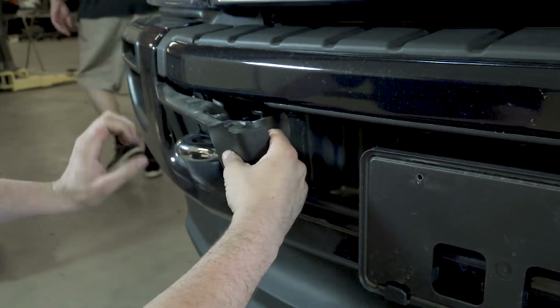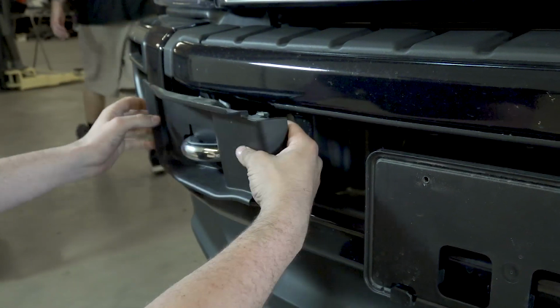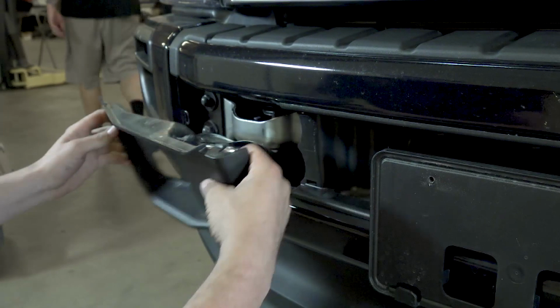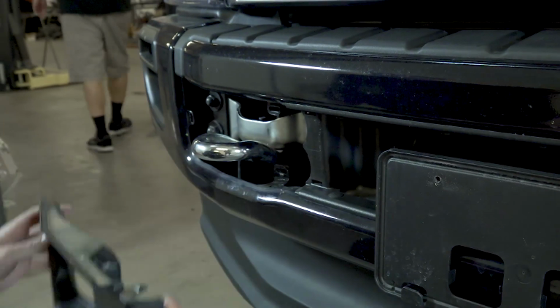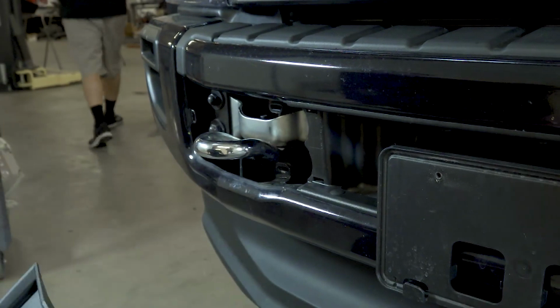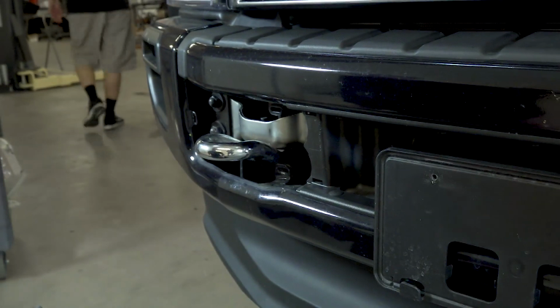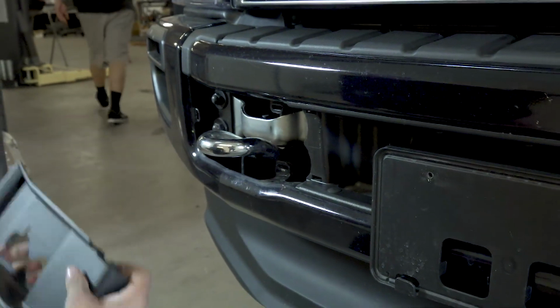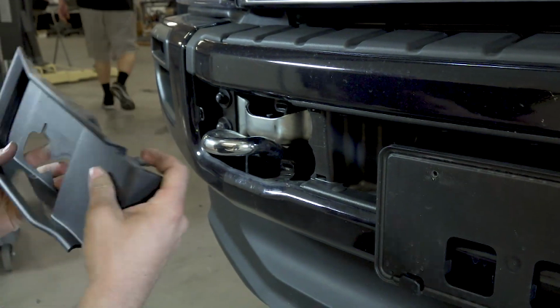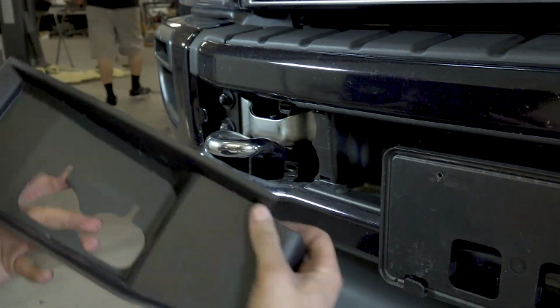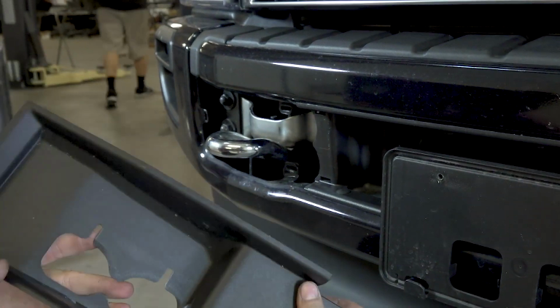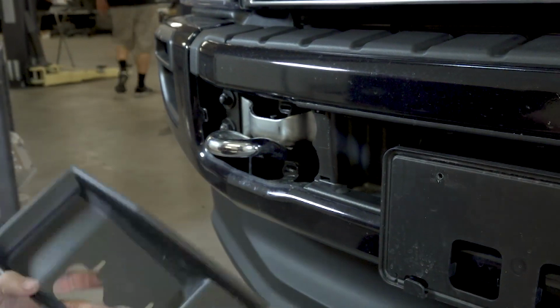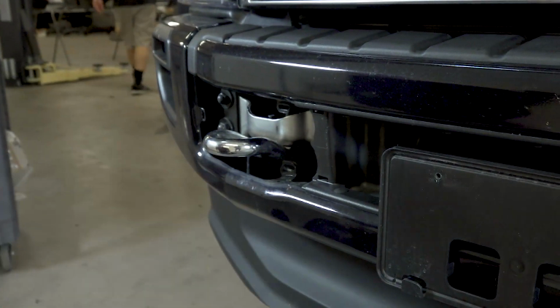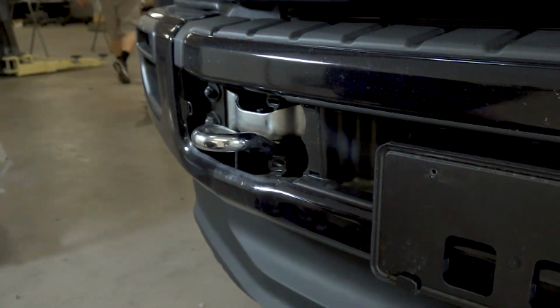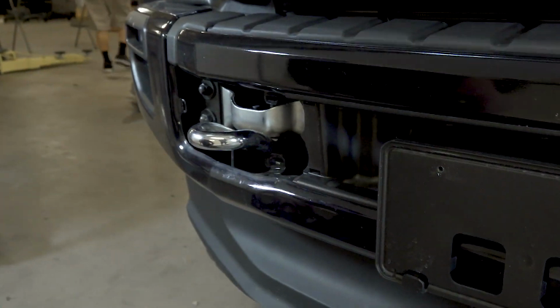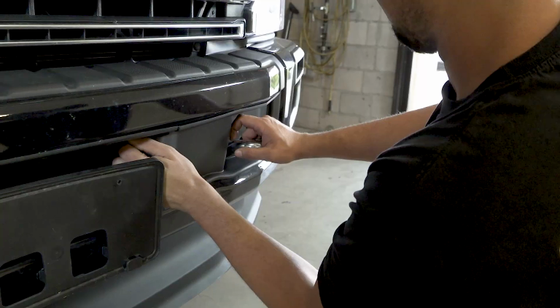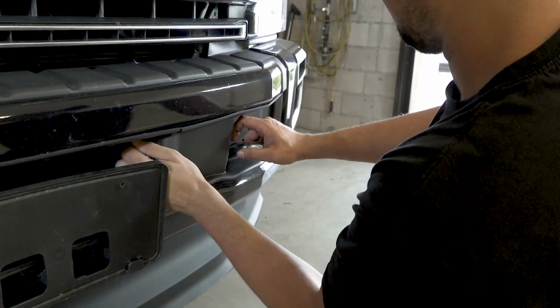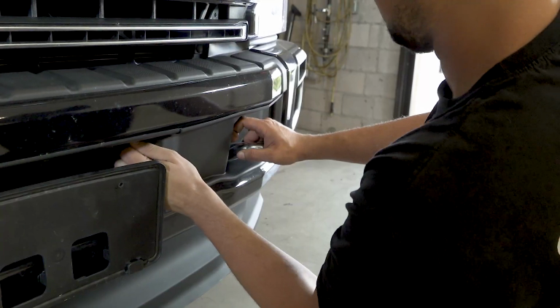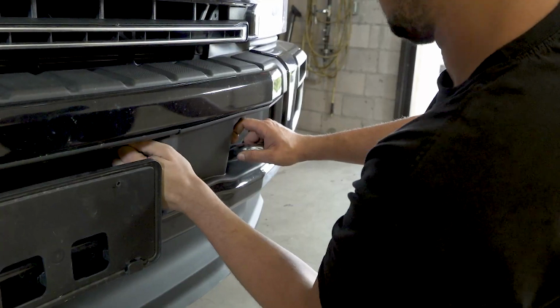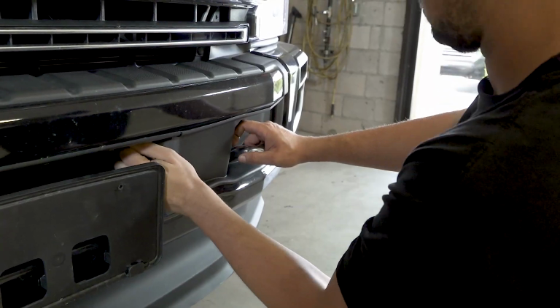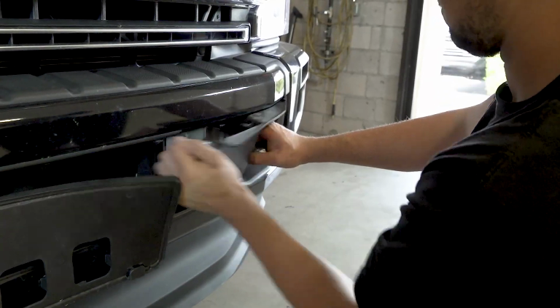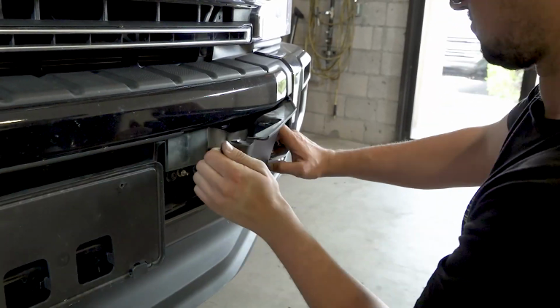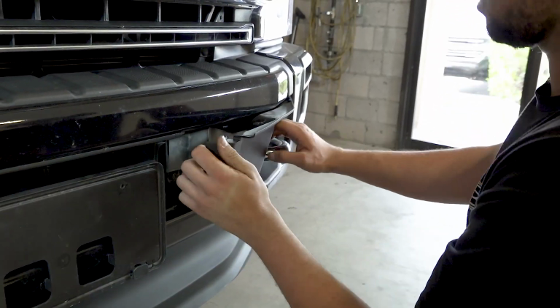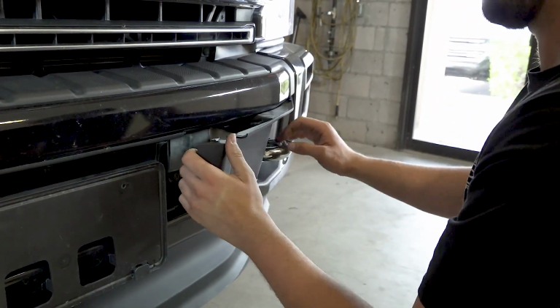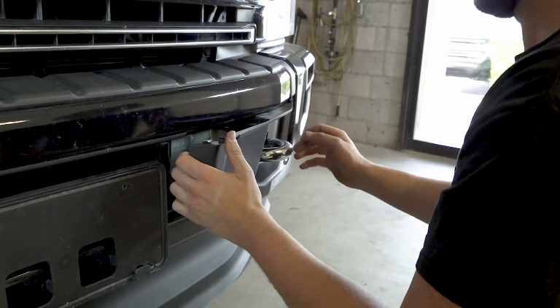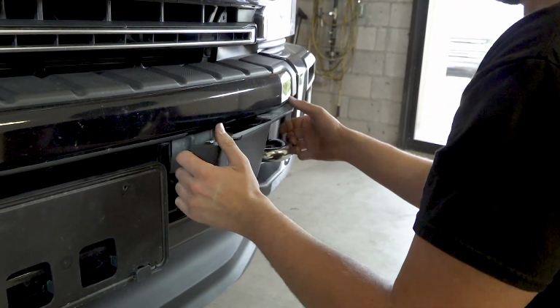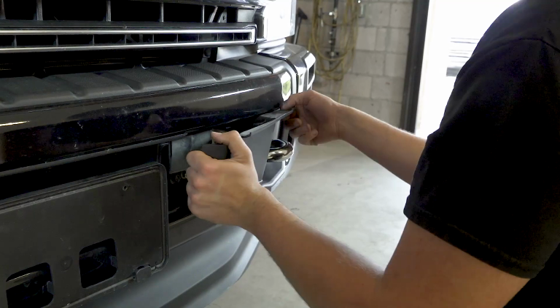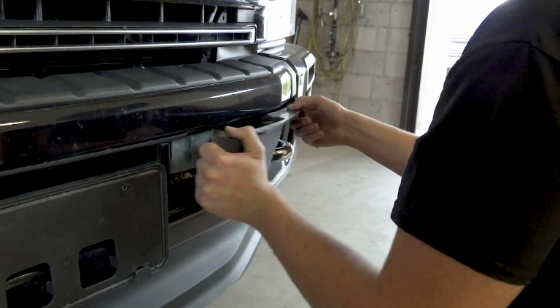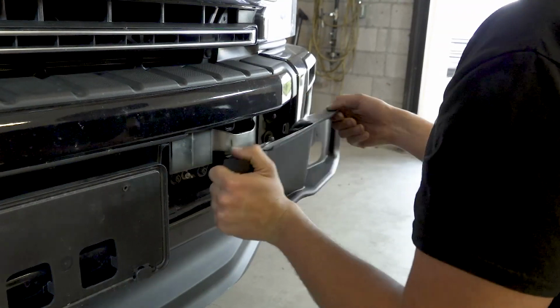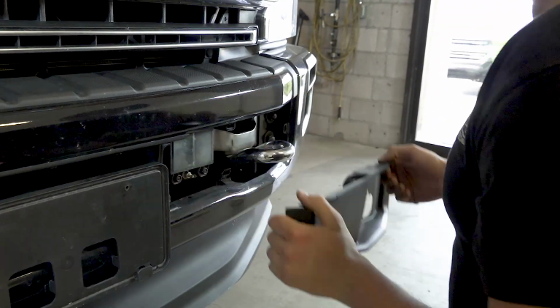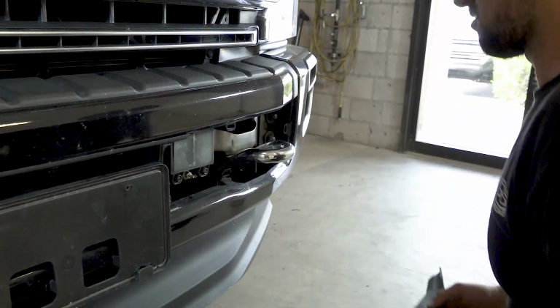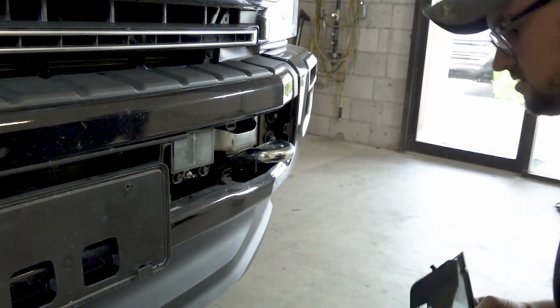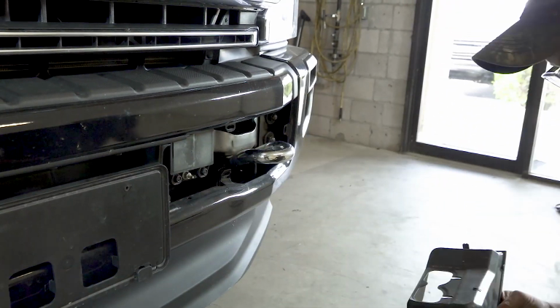Pull off the two plastic covers that sit around the tow hooks in the front of the bumper. There are no tools required for this step — they simply pull off by hand.